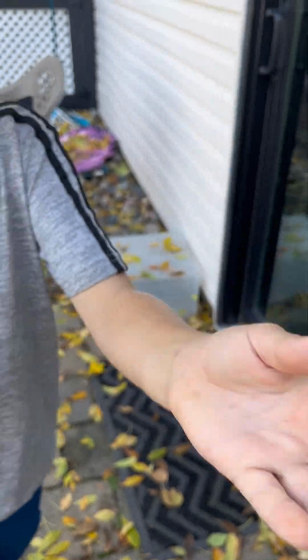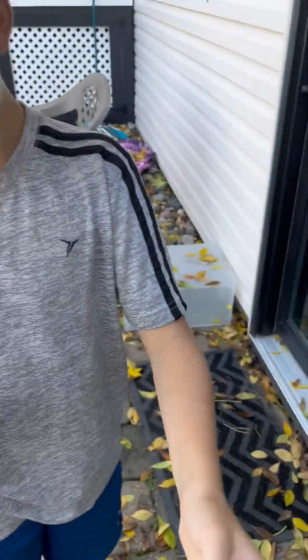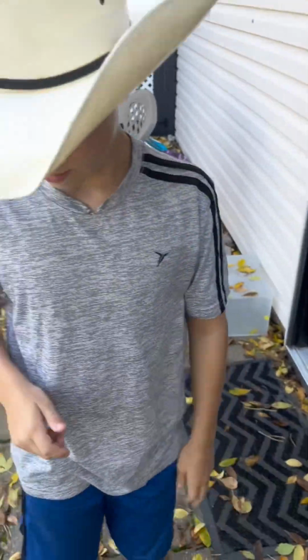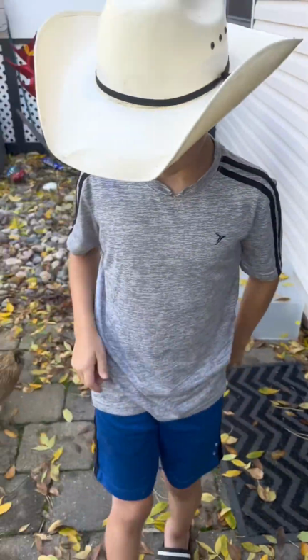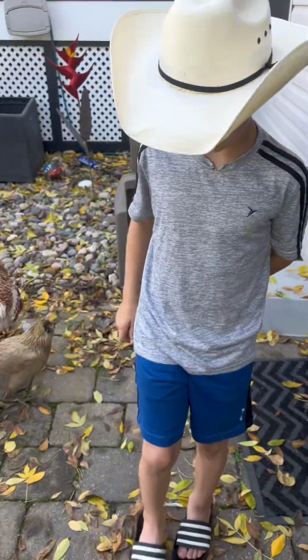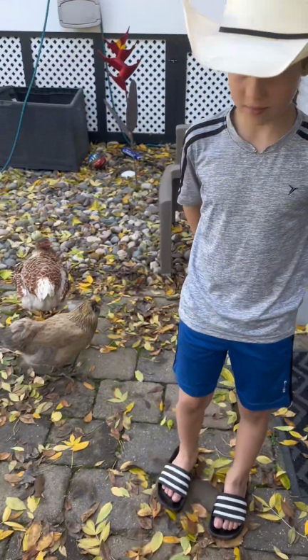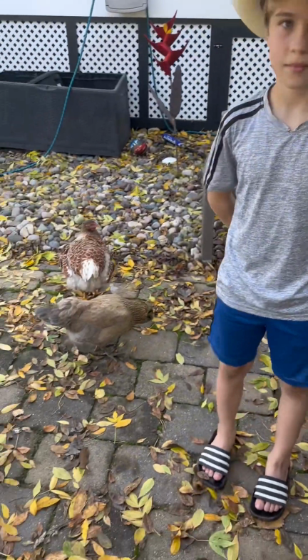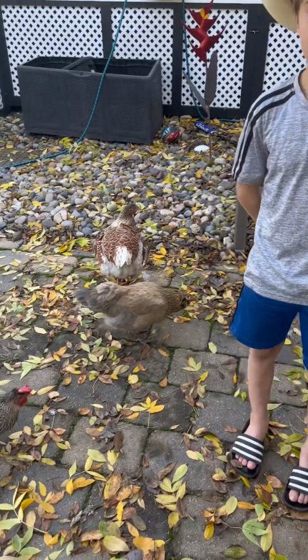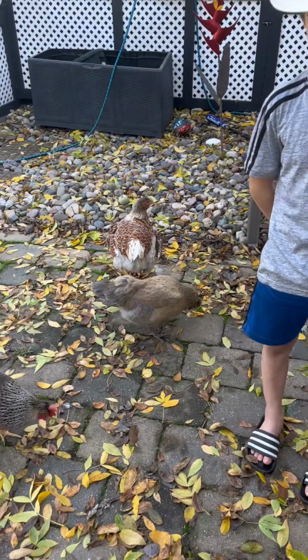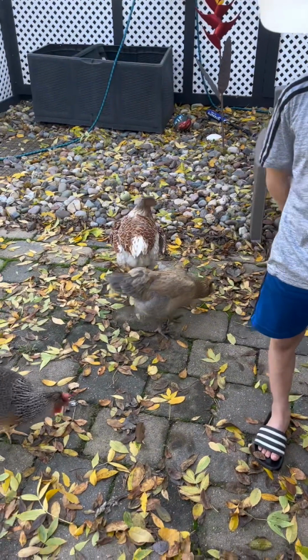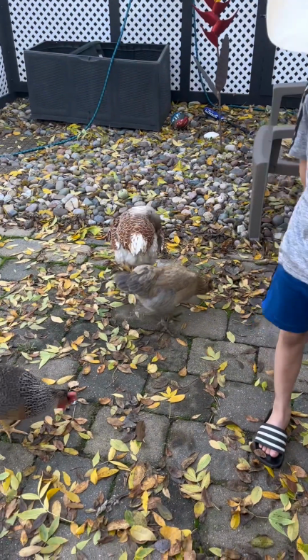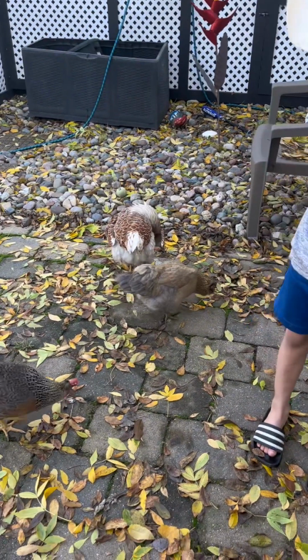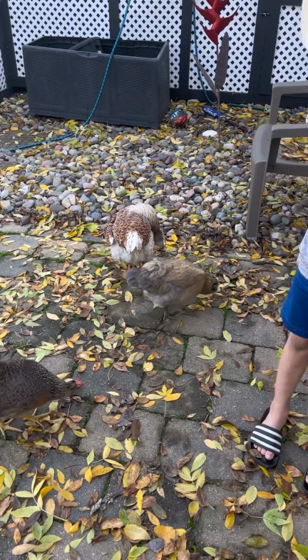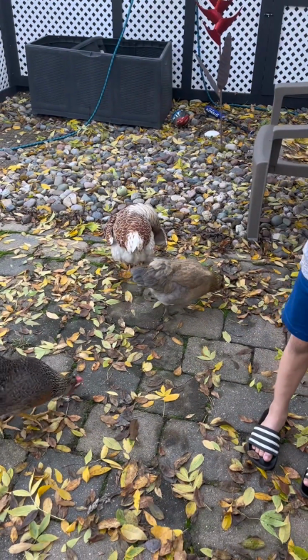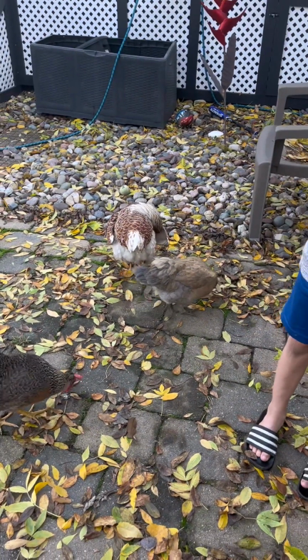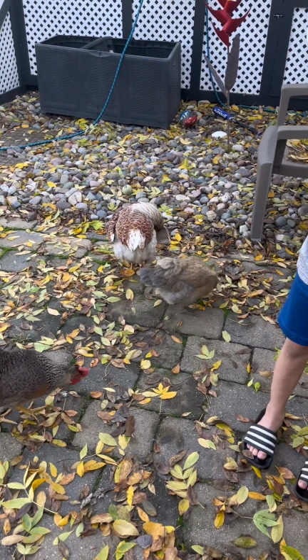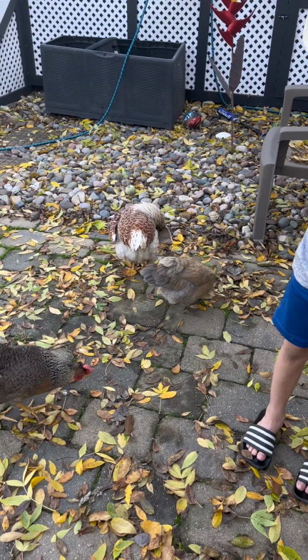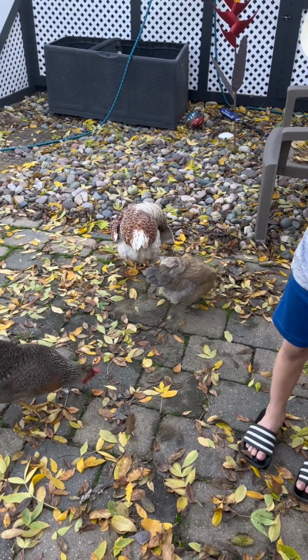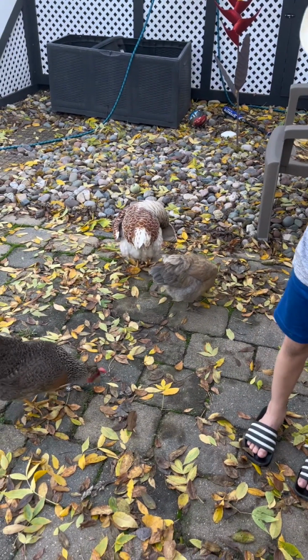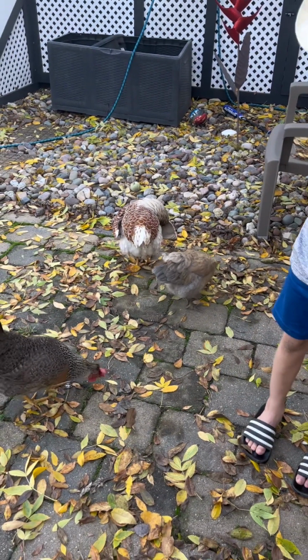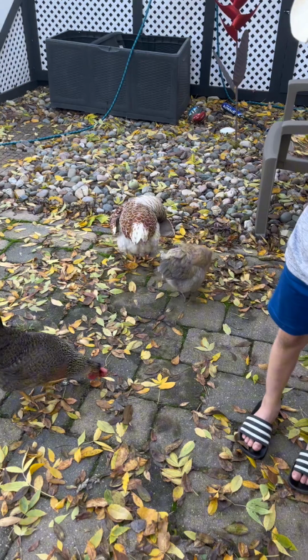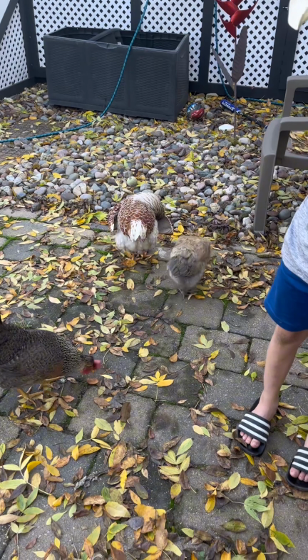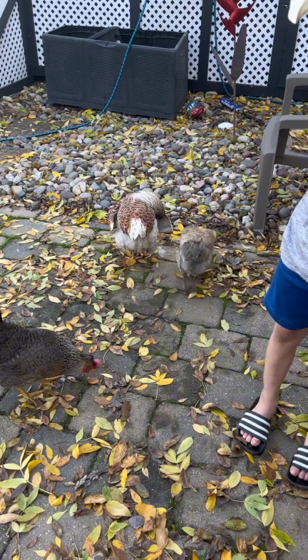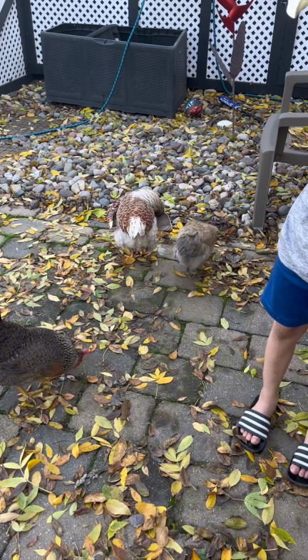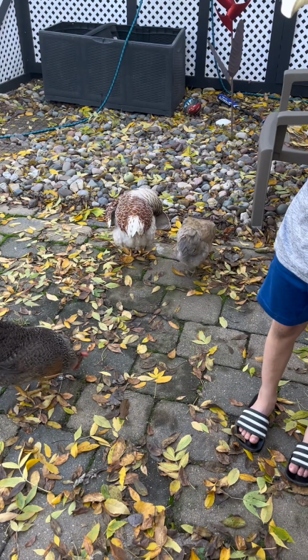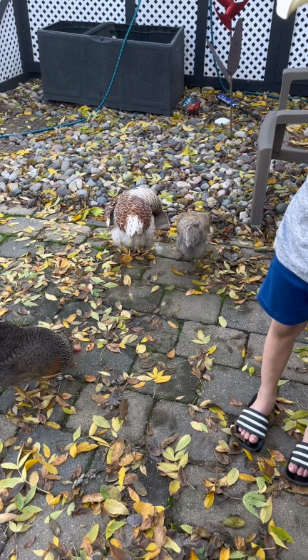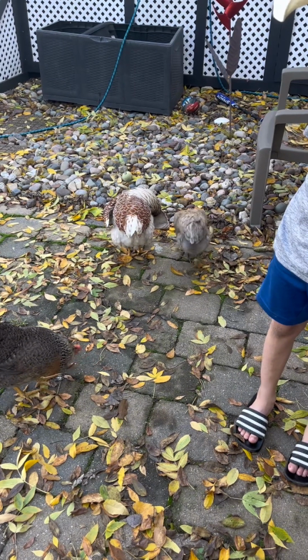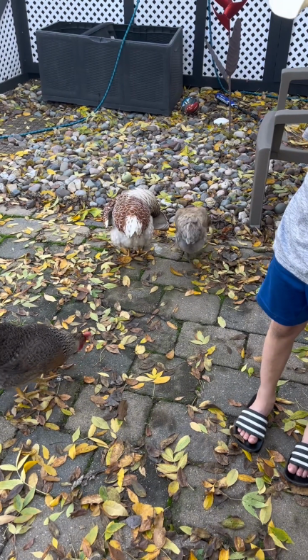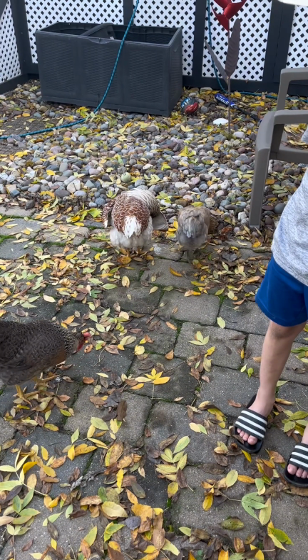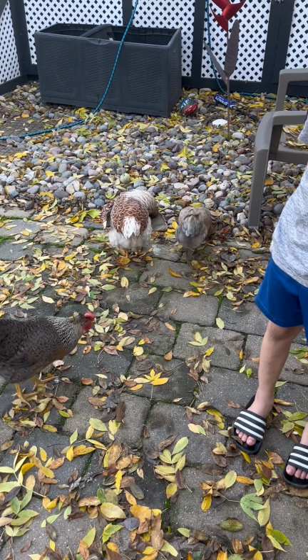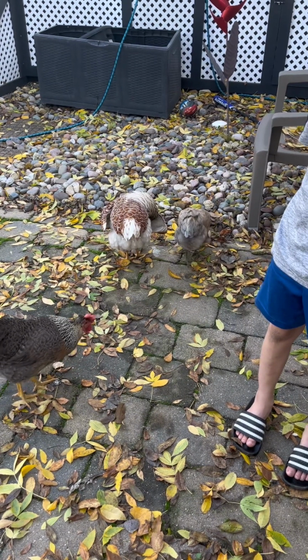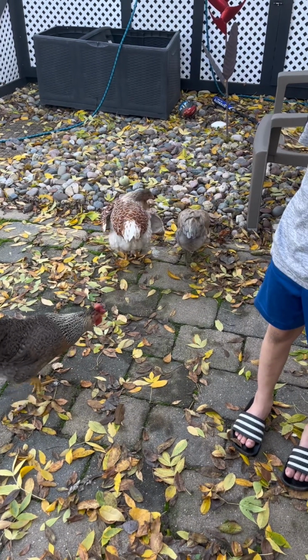We recommend that you get multiple poop samples from the chickens — you can also do this on your dog or cat. Just make sure you have a fresh sample.